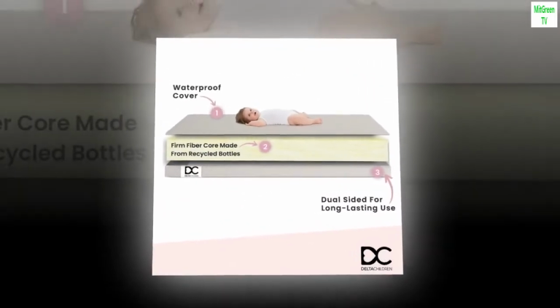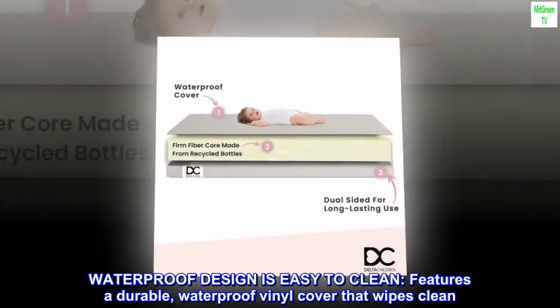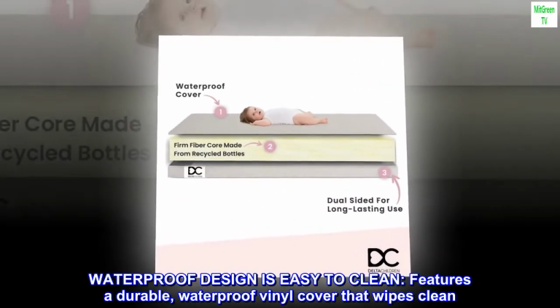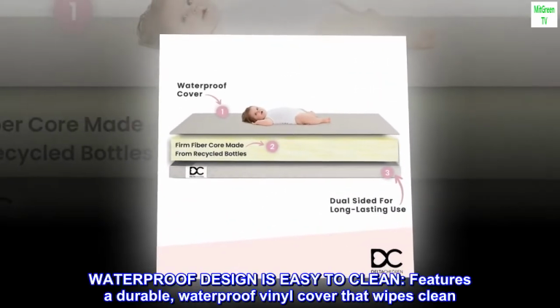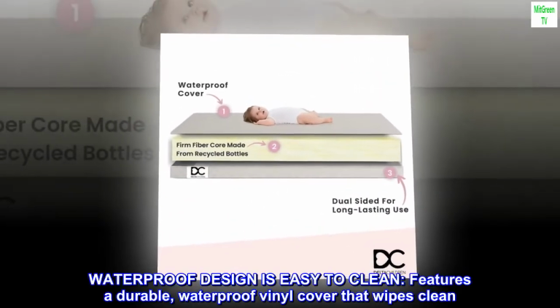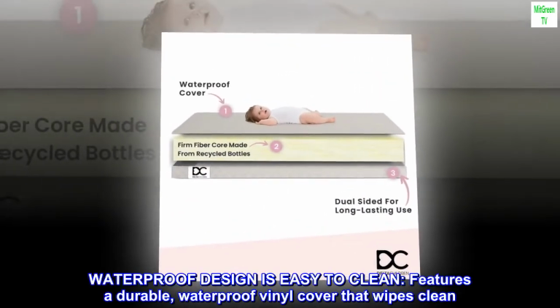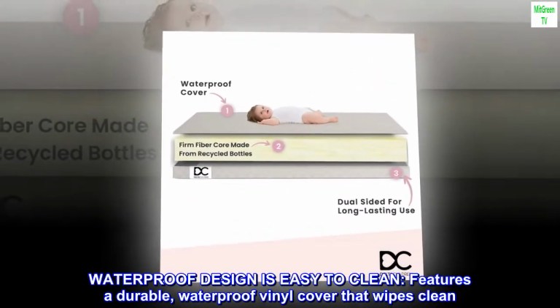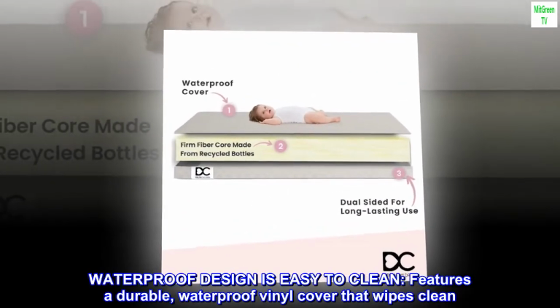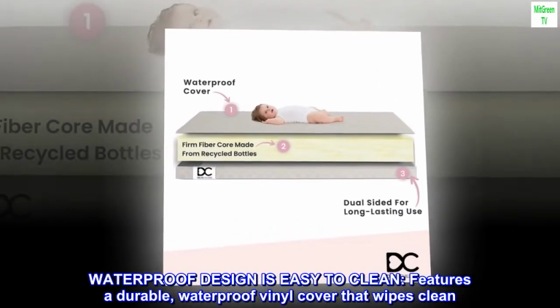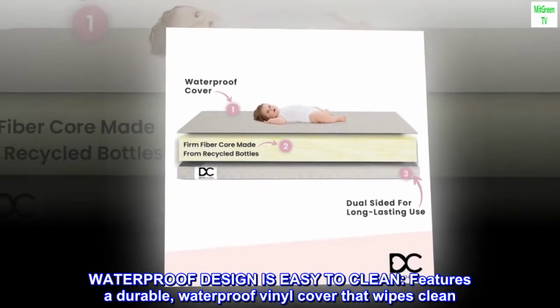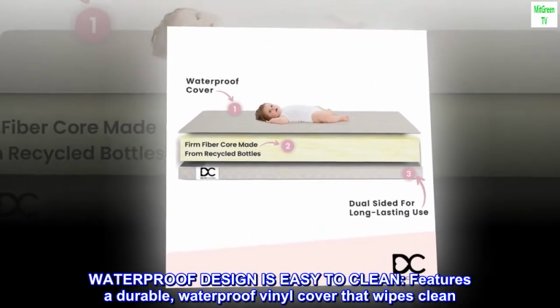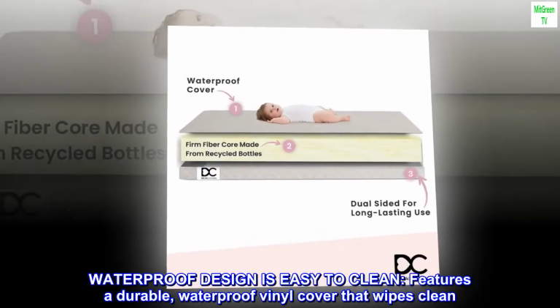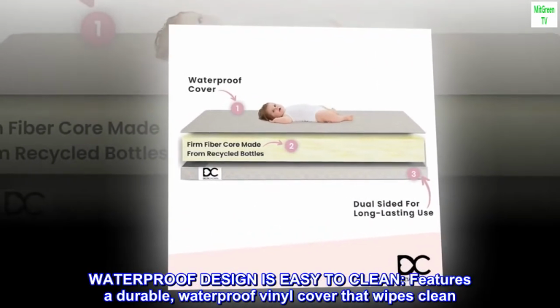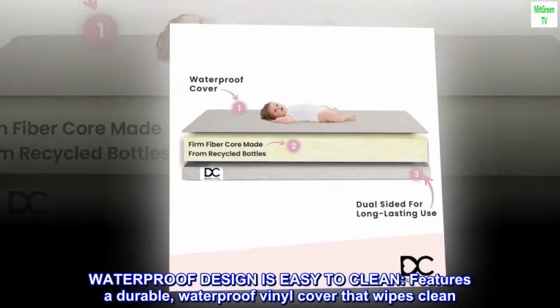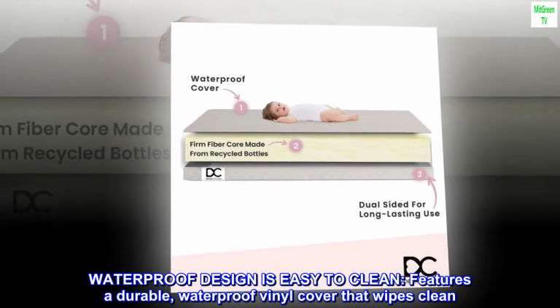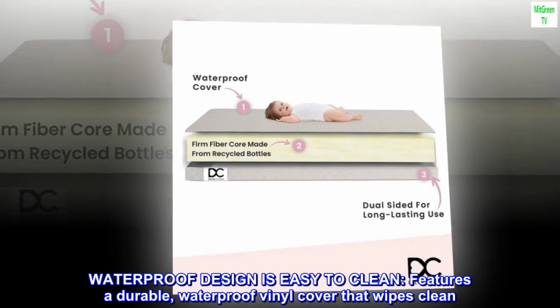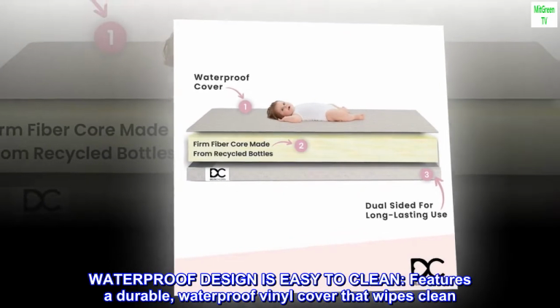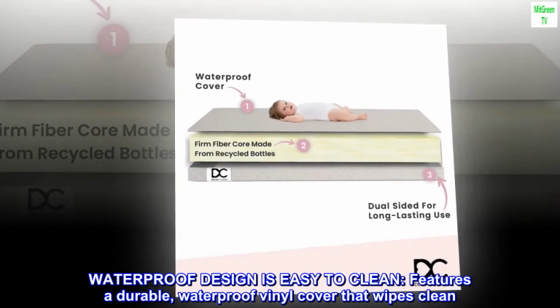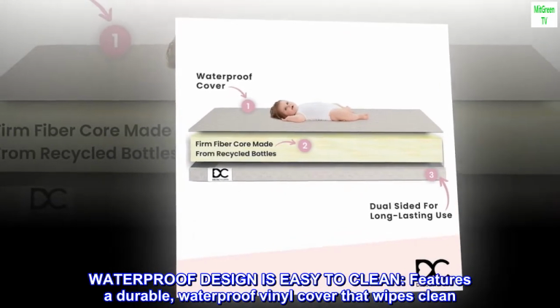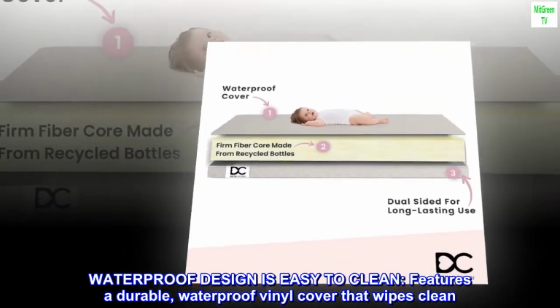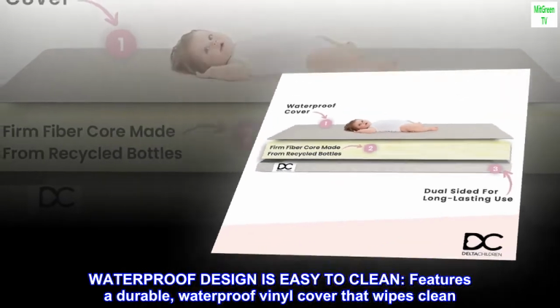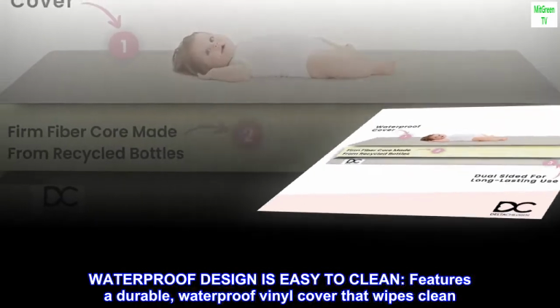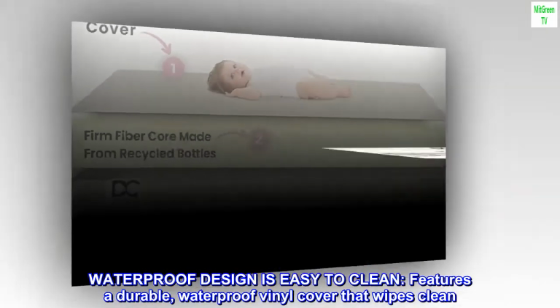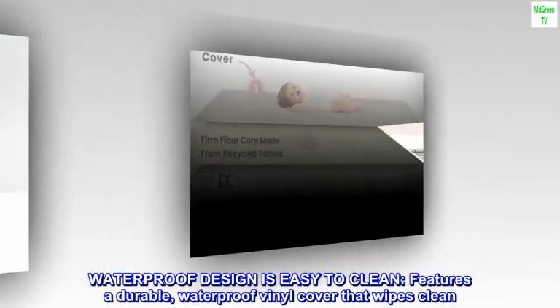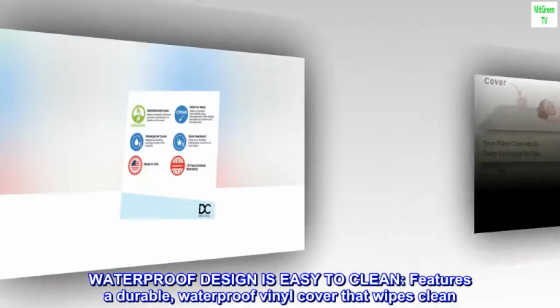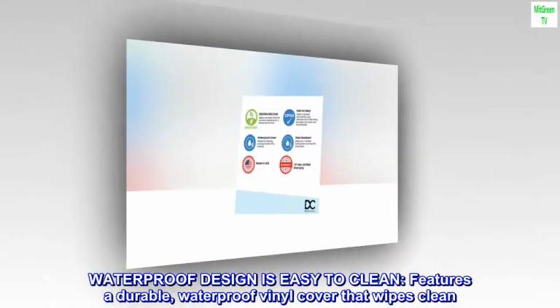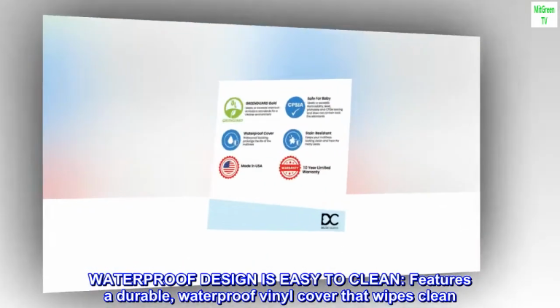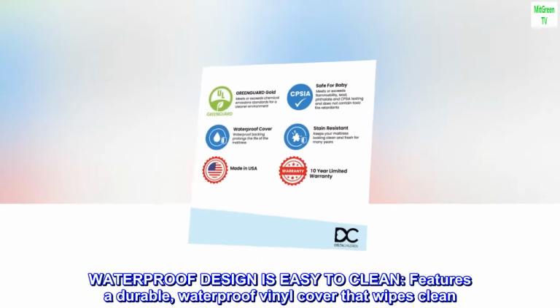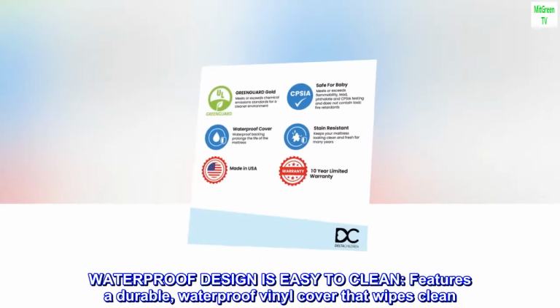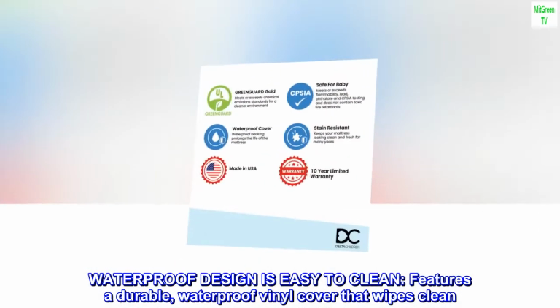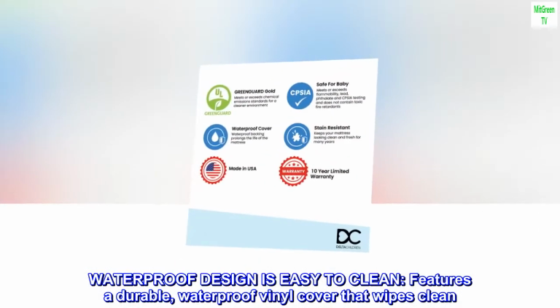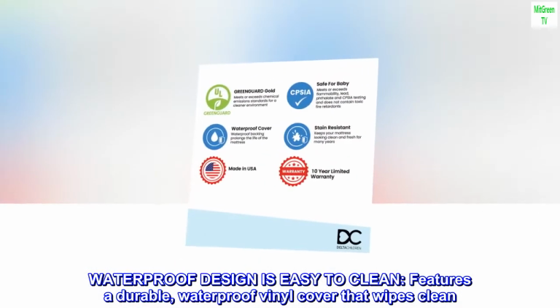Waterproof design is easy to clean. Features a durable, waterproof vinyl cover that wipes clean.